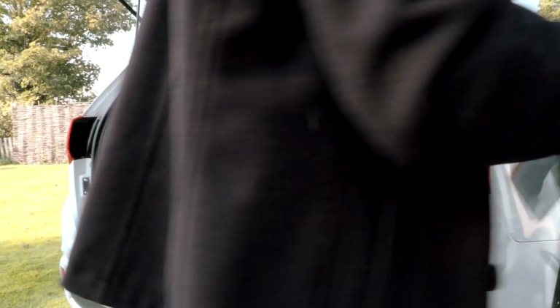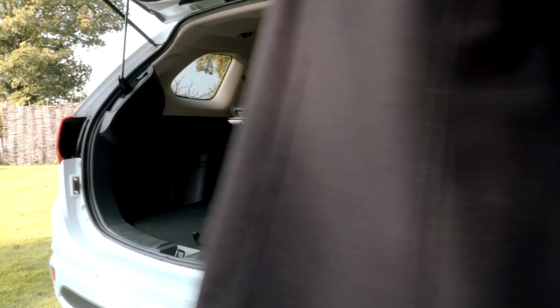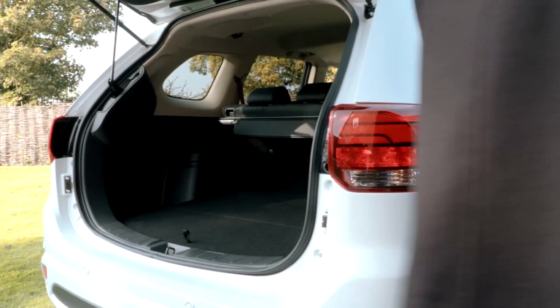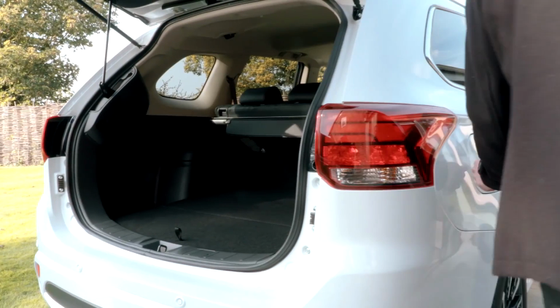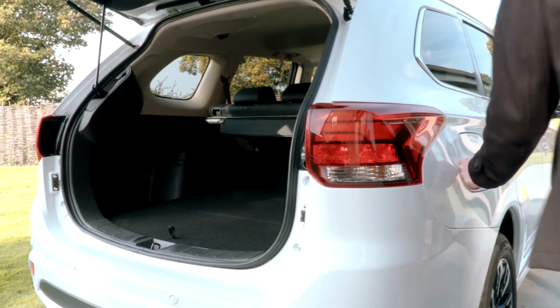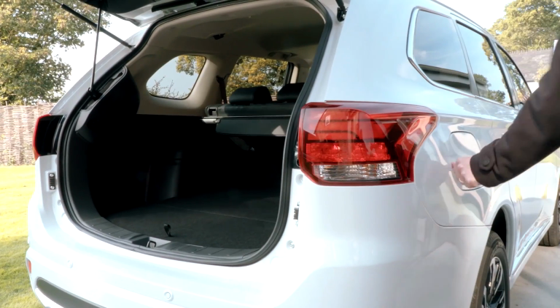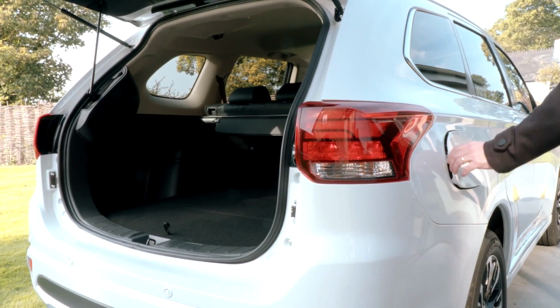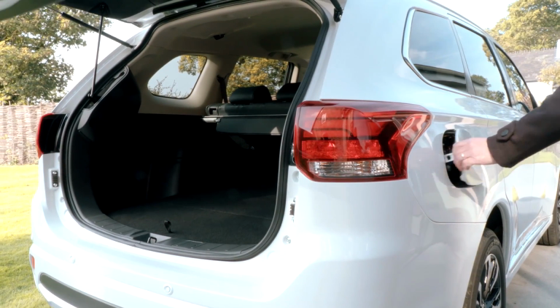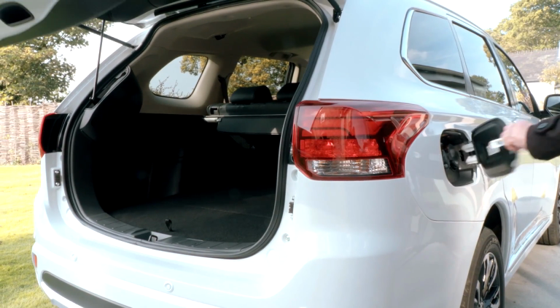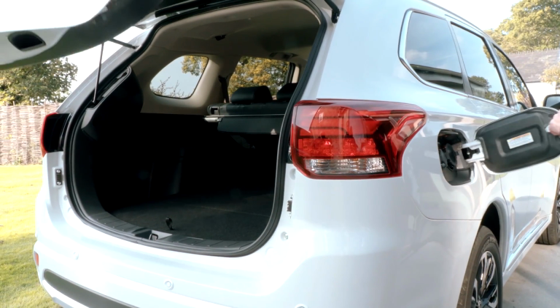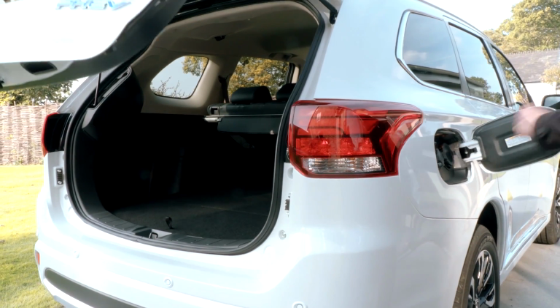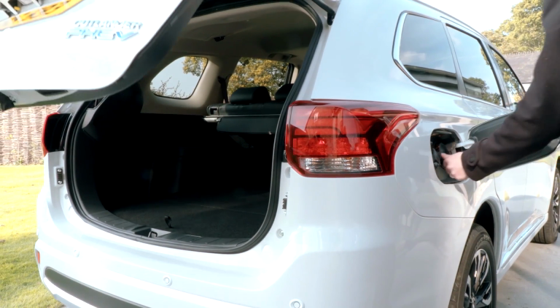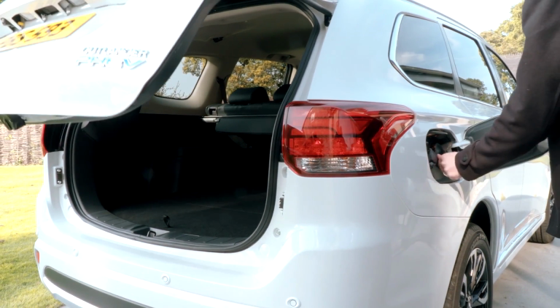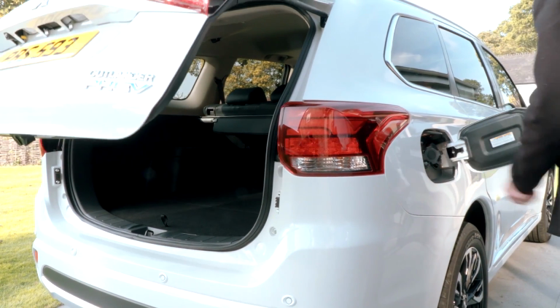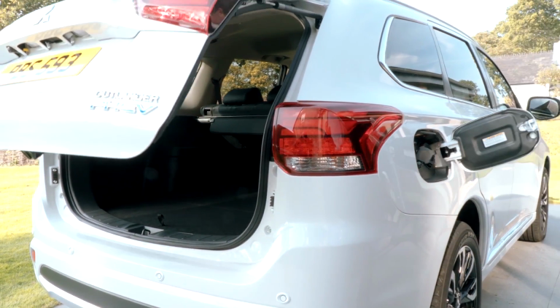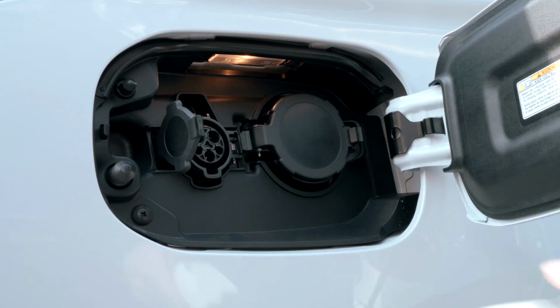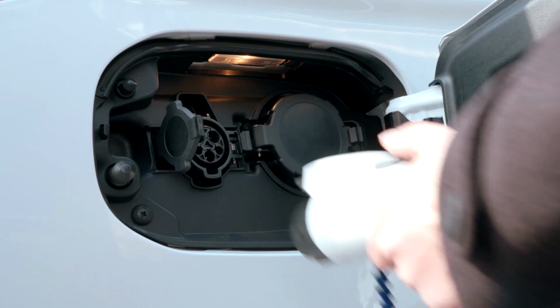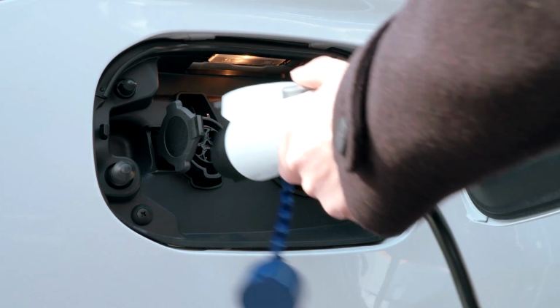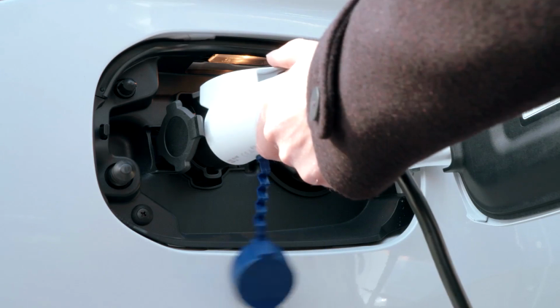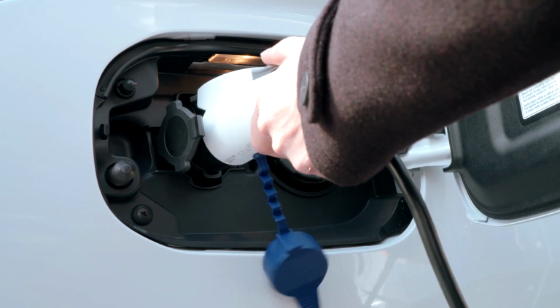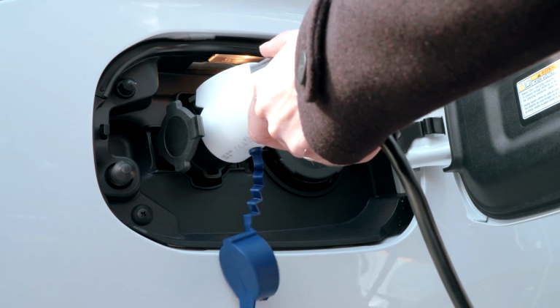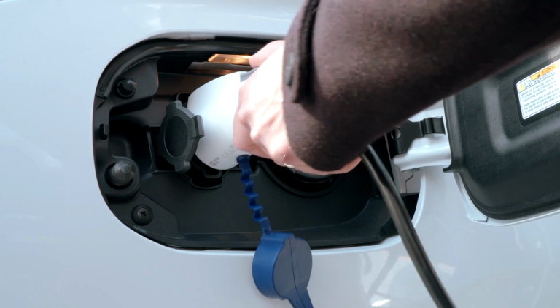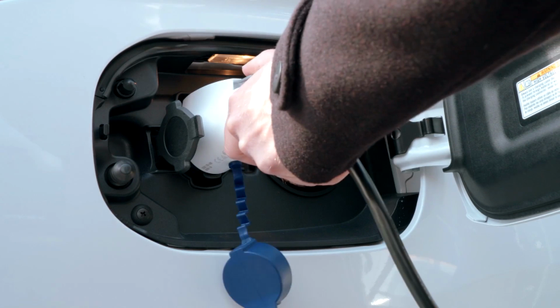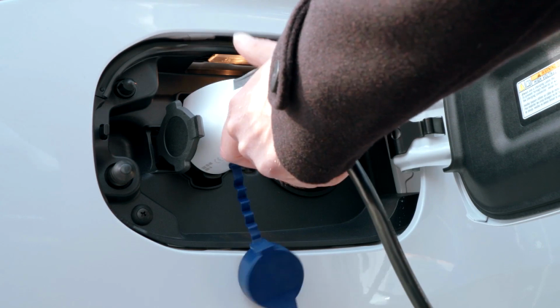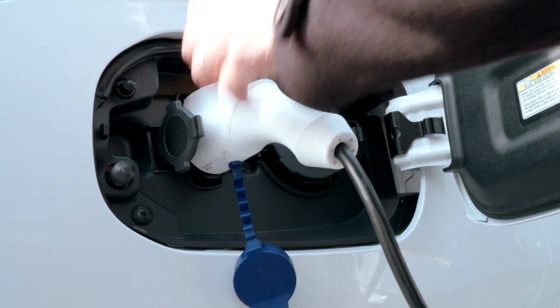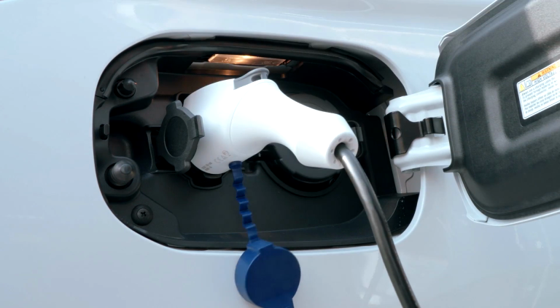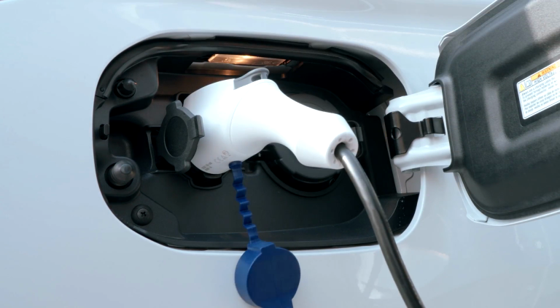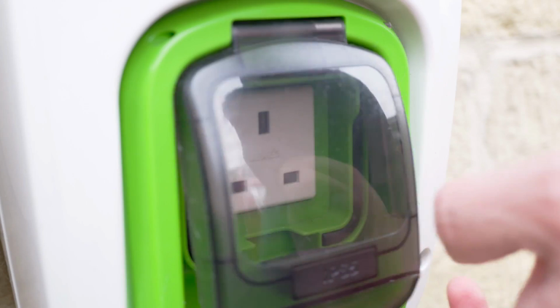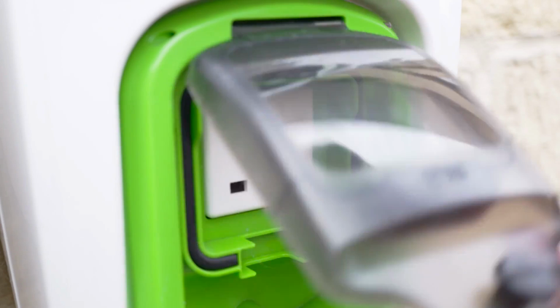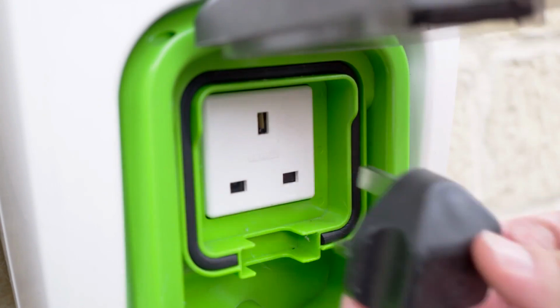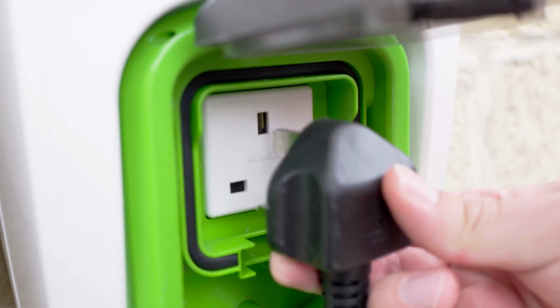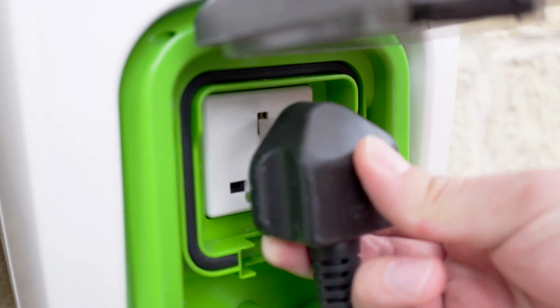Simply plug it into the left-hand charging port on the vehicle and plug the other end into the desired socket.